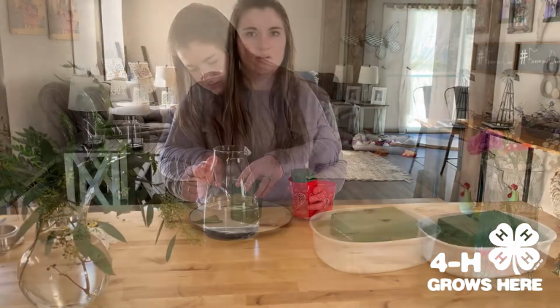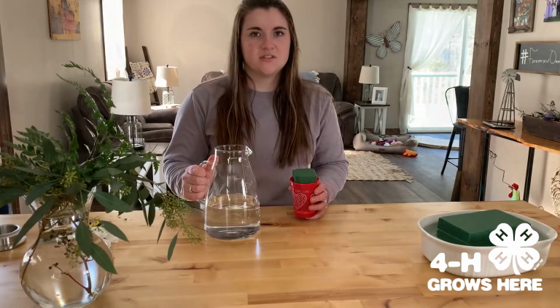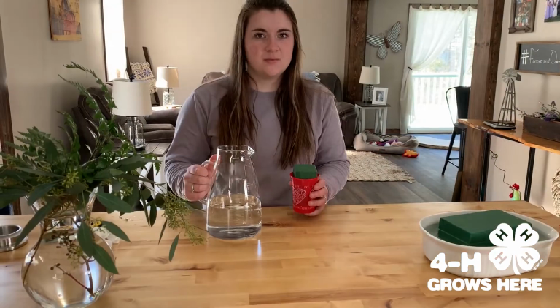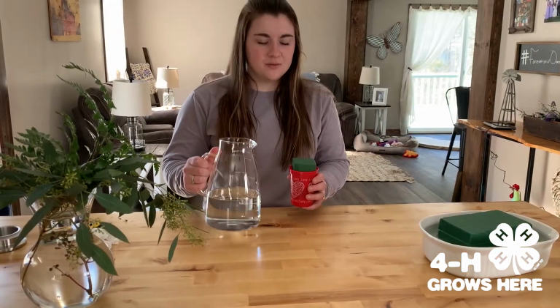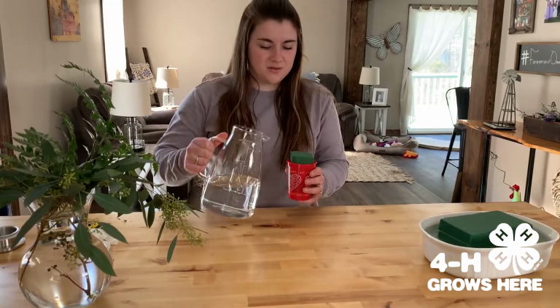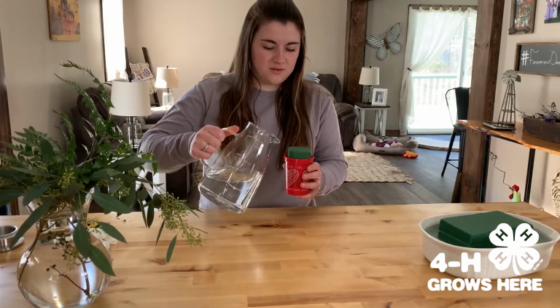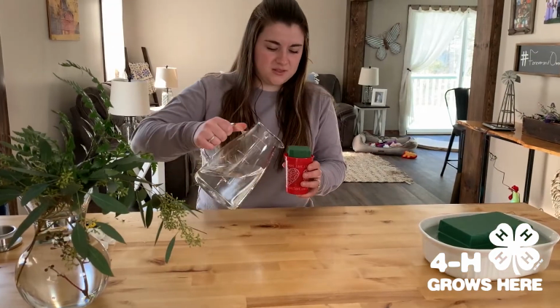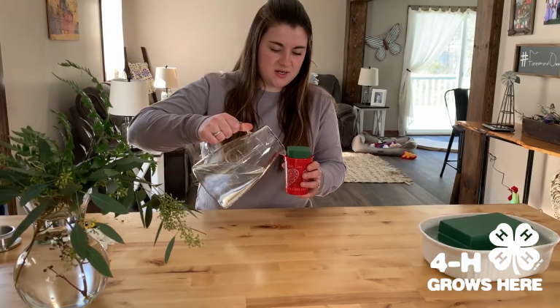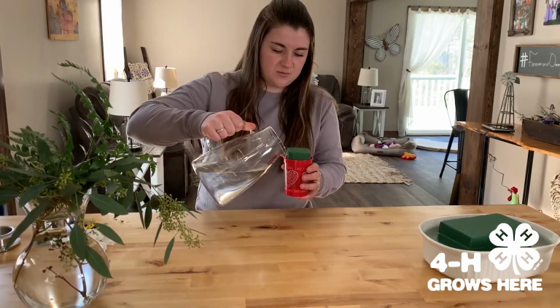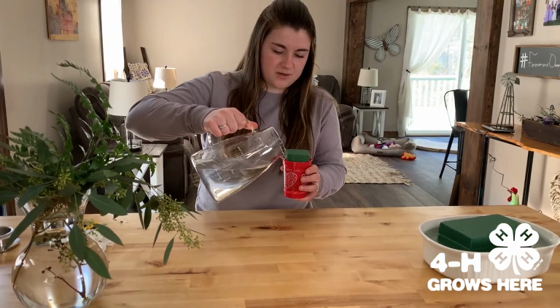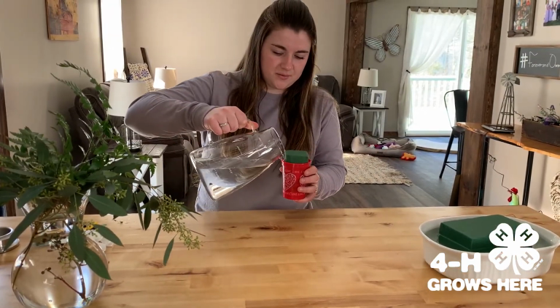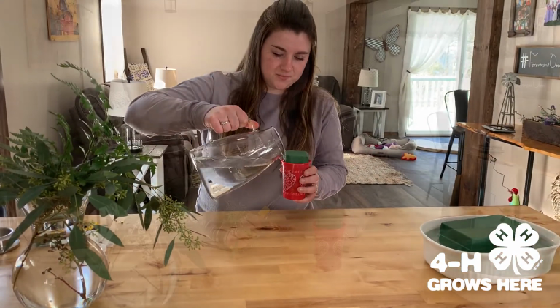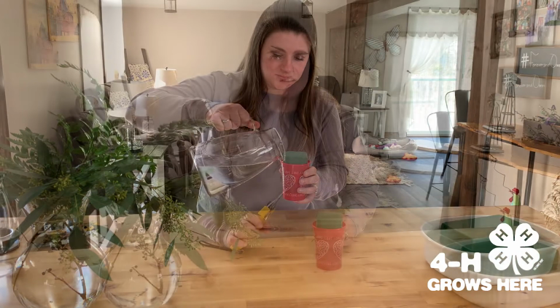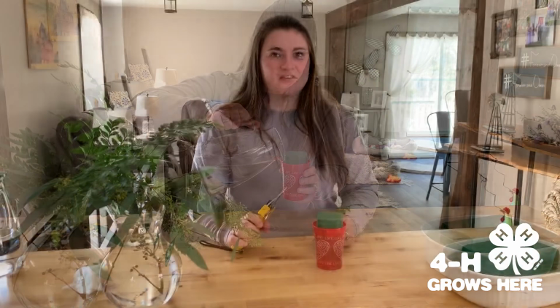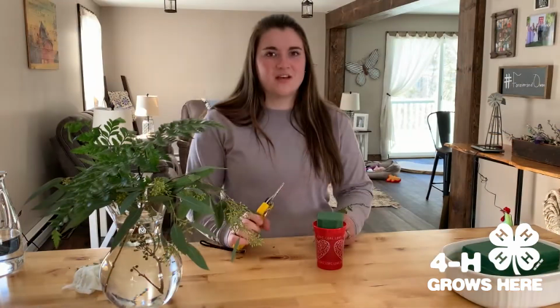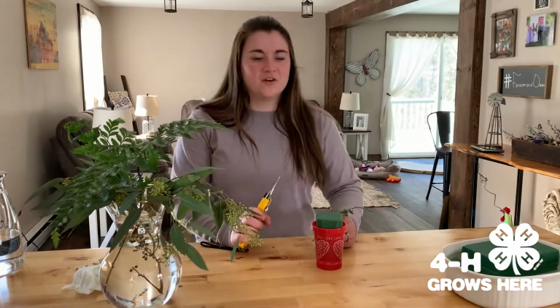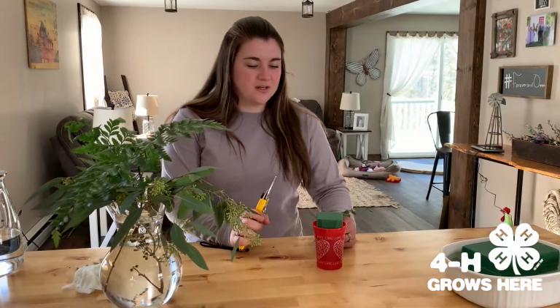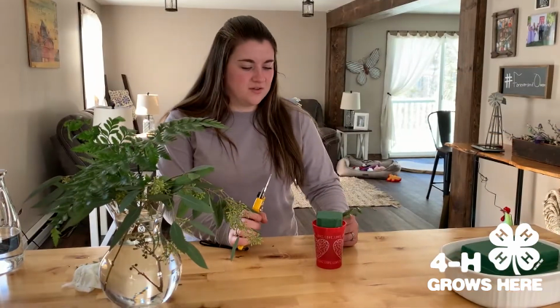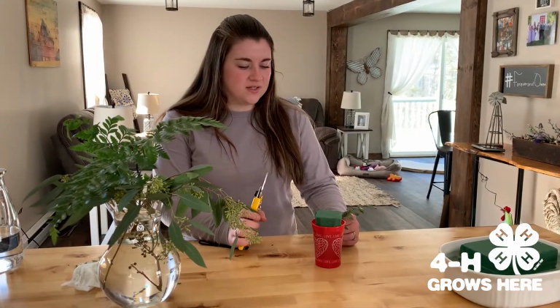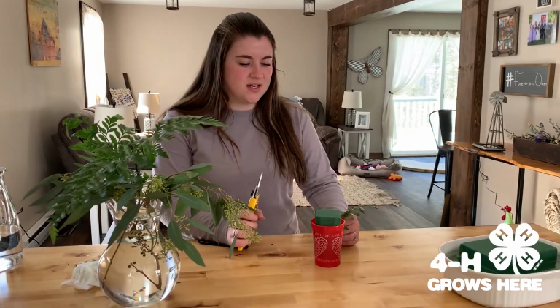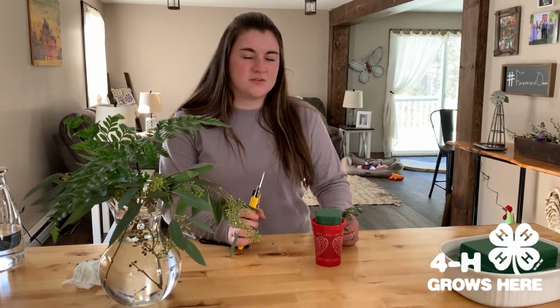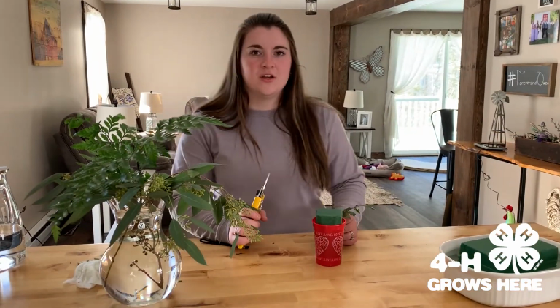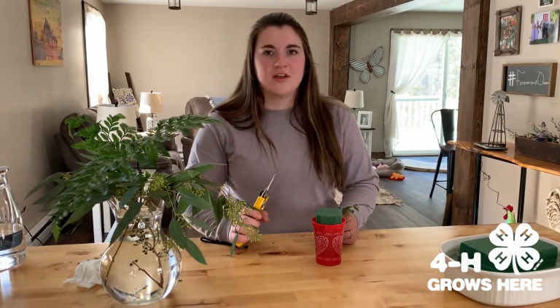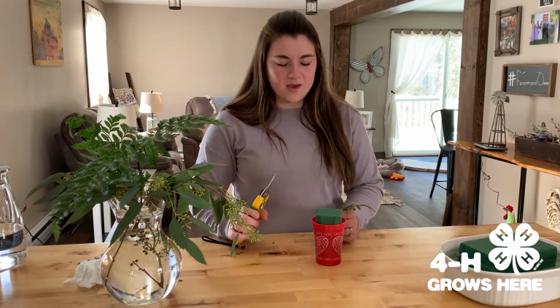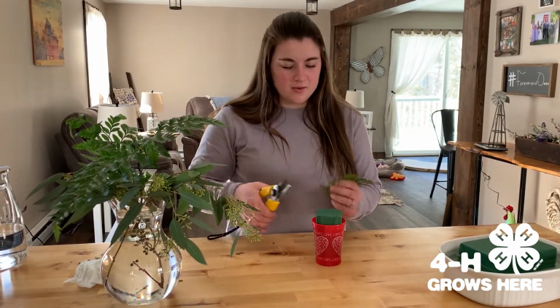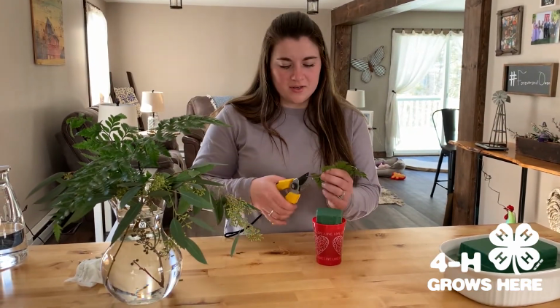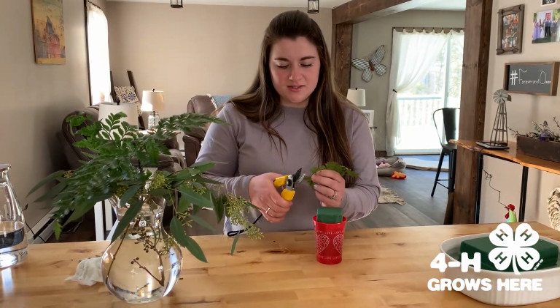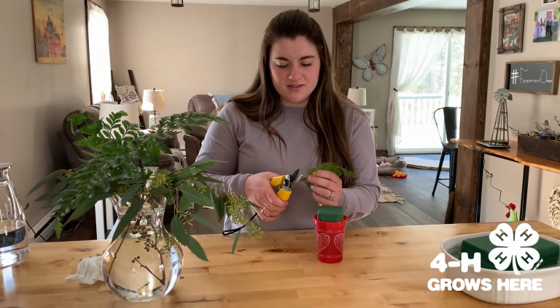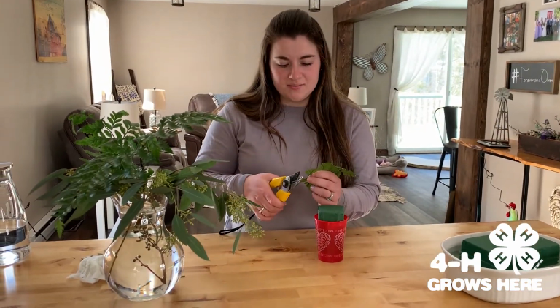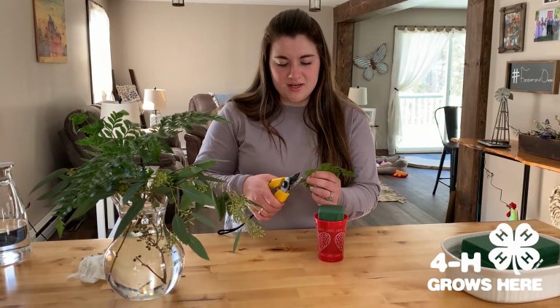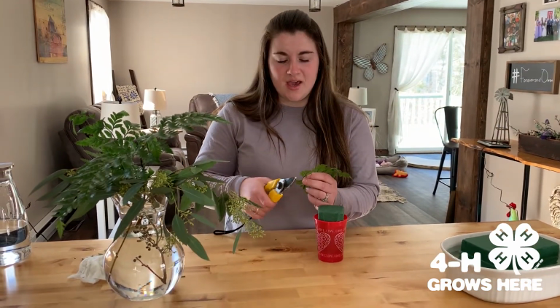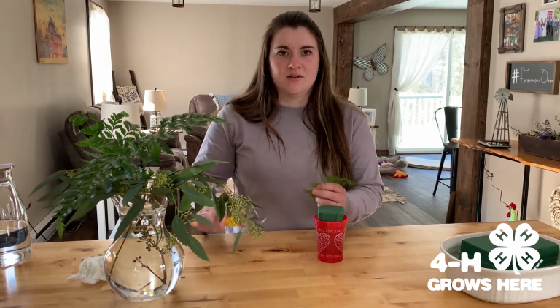For step three, we're going to fill the container with water. For step four, we're going to fill the container with greenery, but we're going to cut the stems at a diagonal.